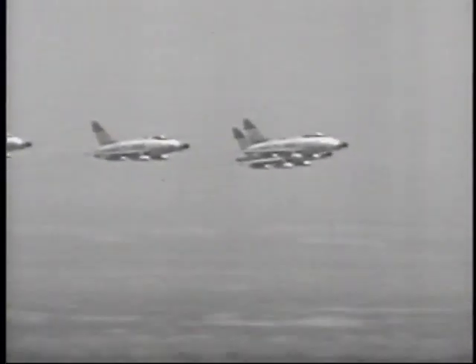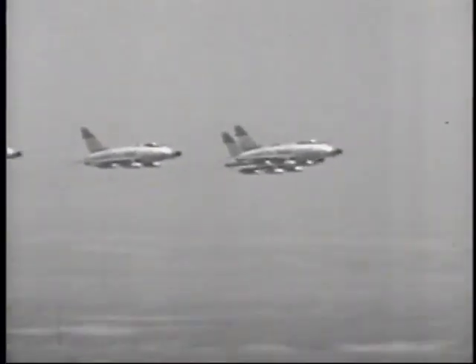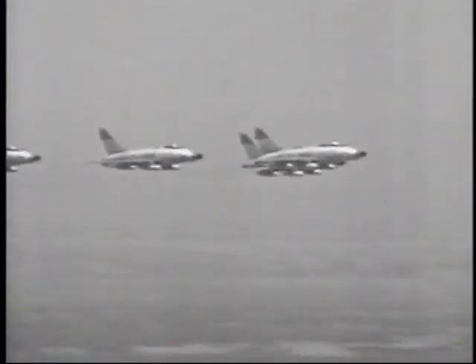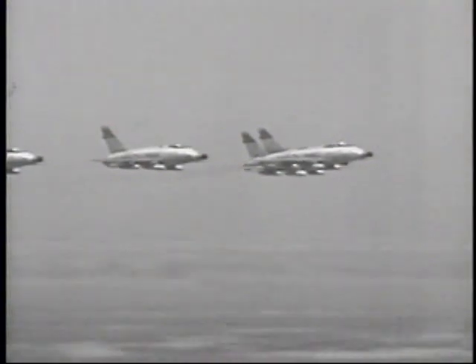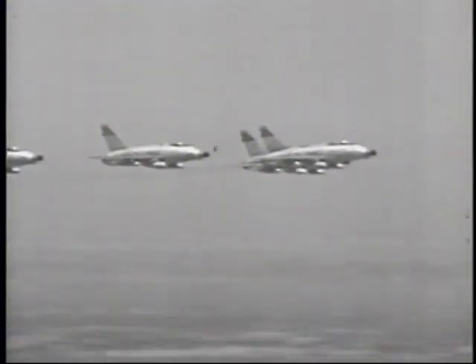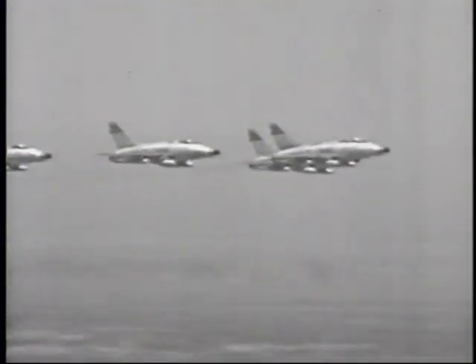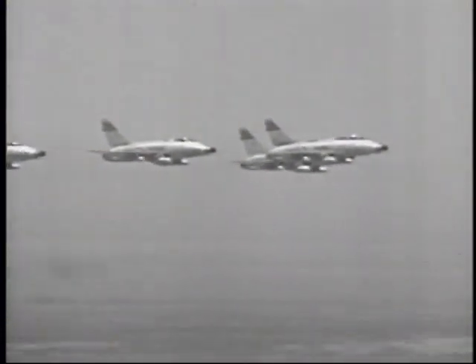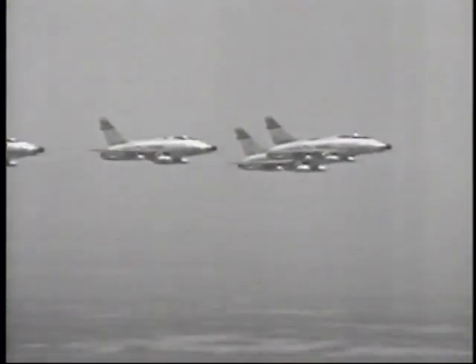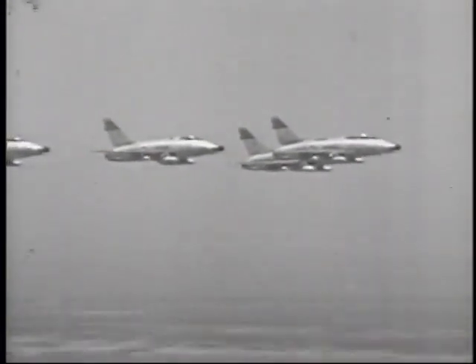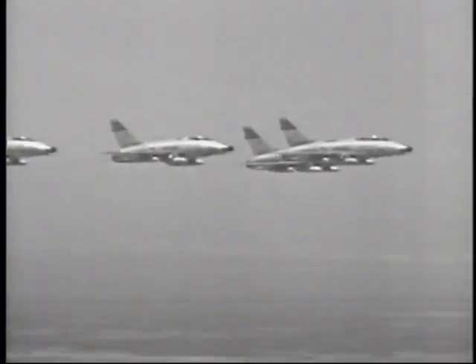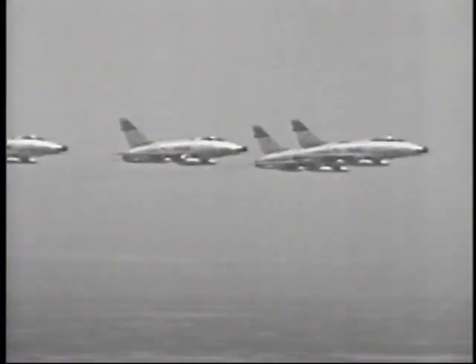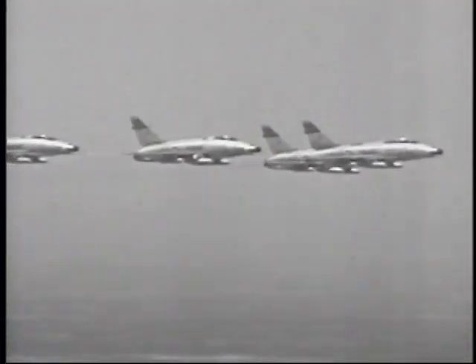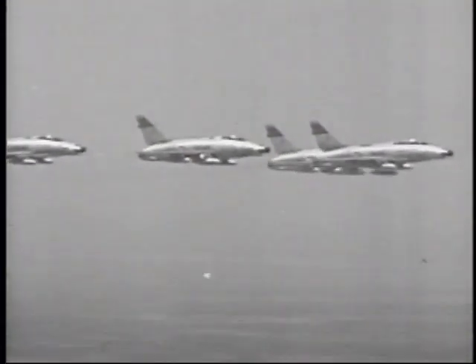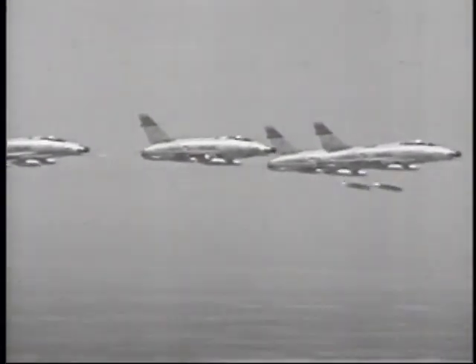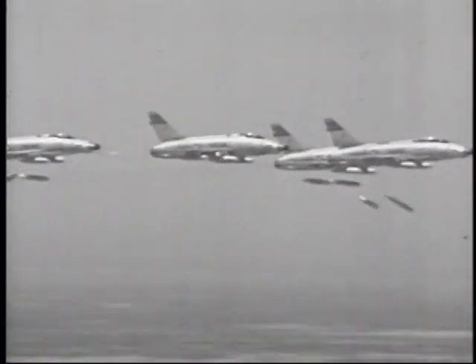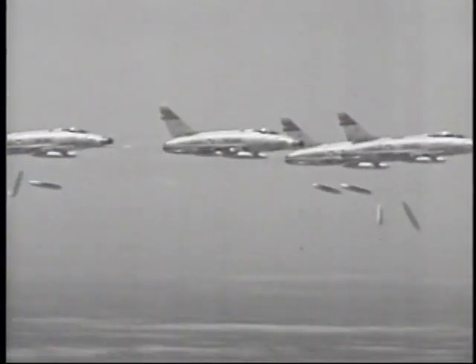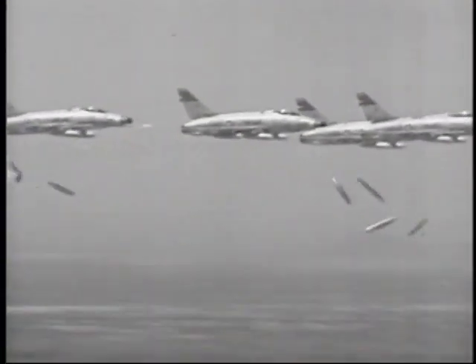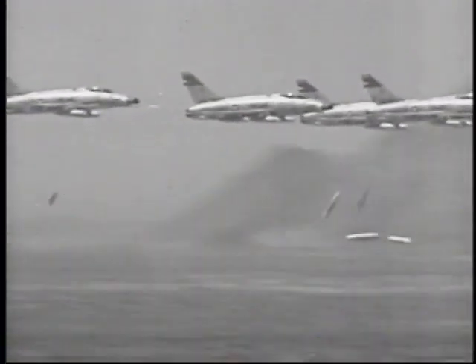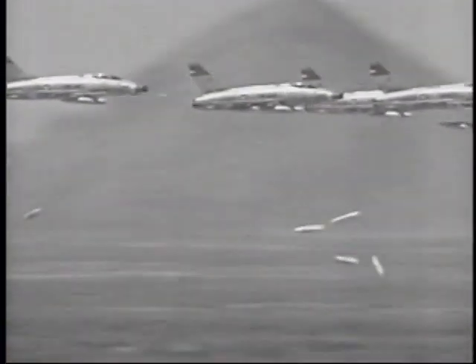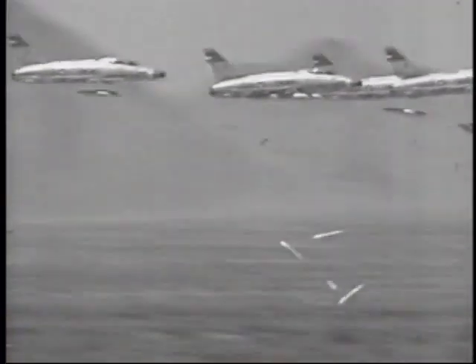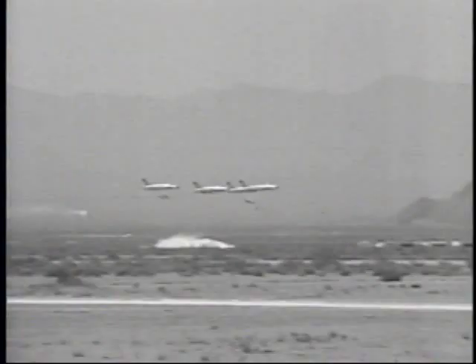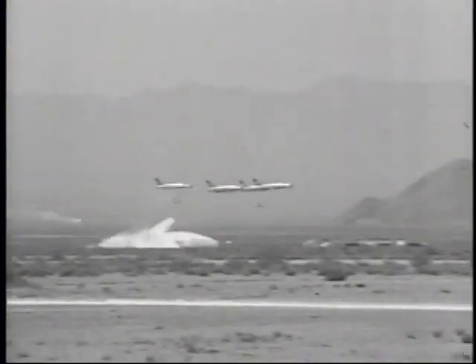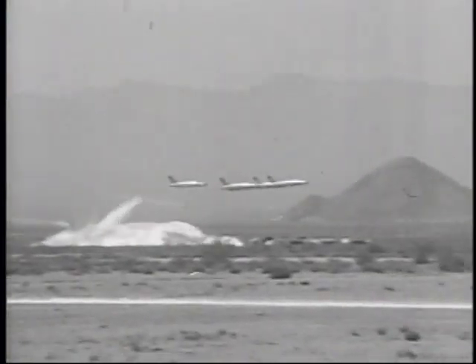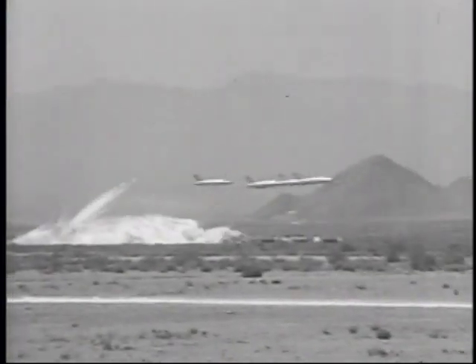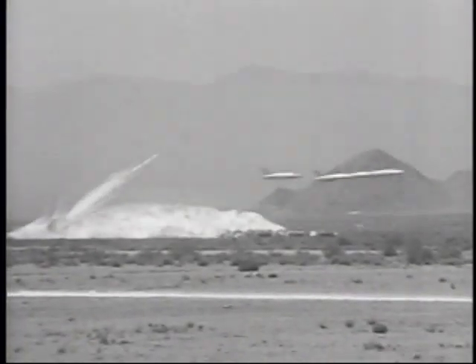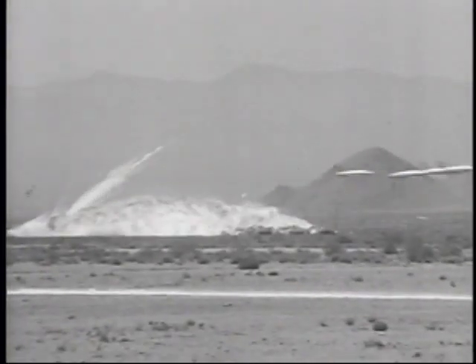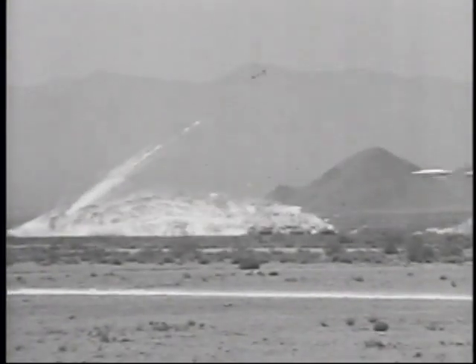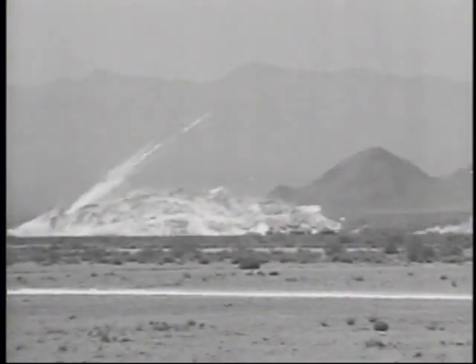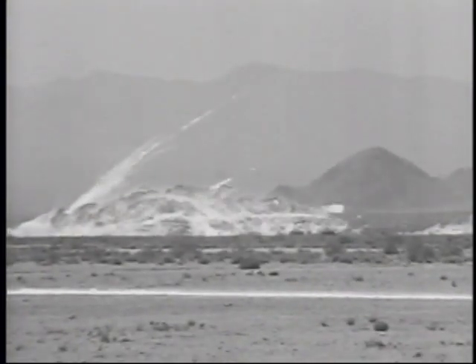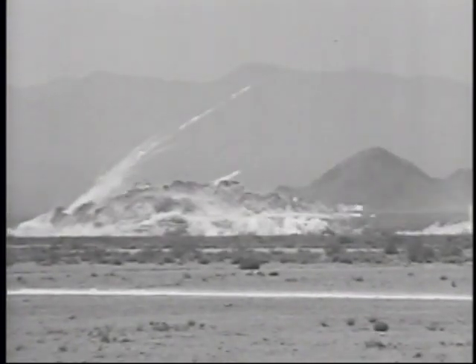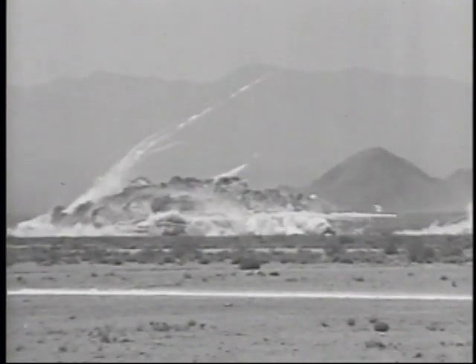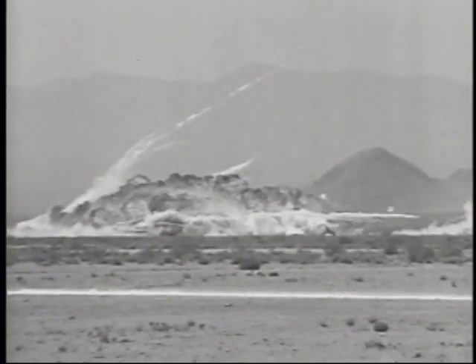The first World Congress of Flight — a showcase for the best in air power.